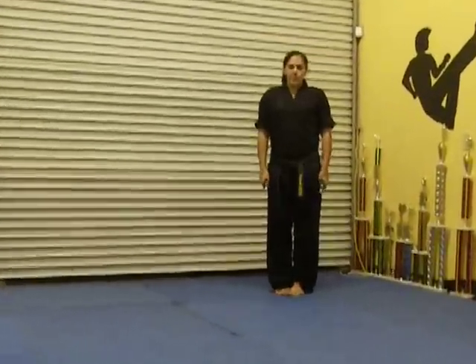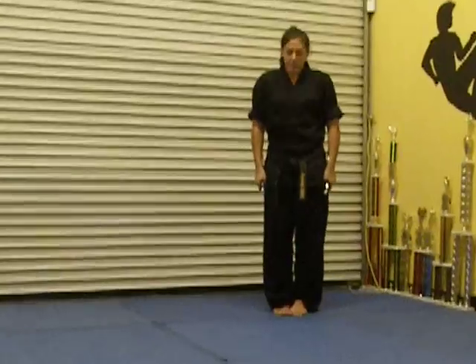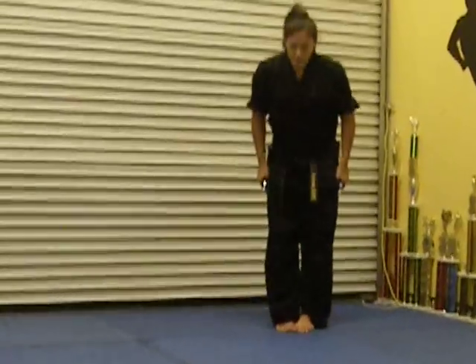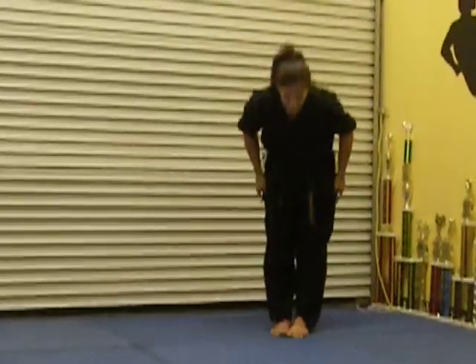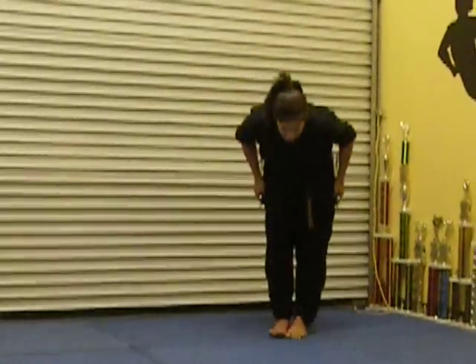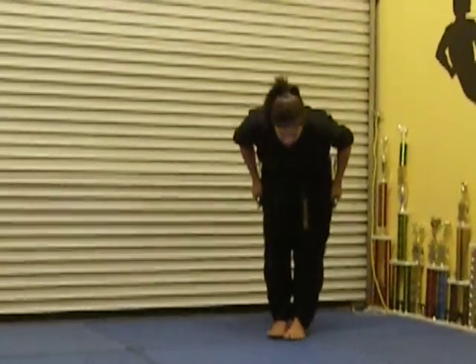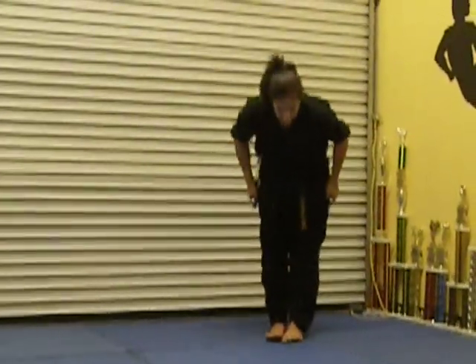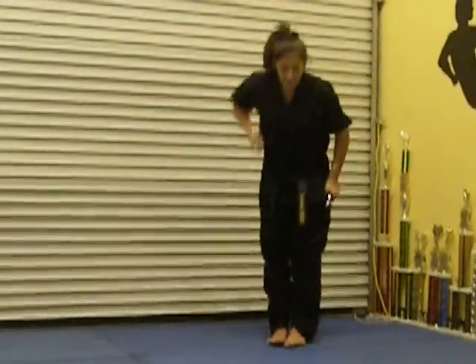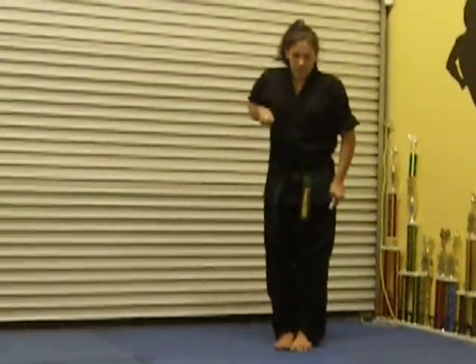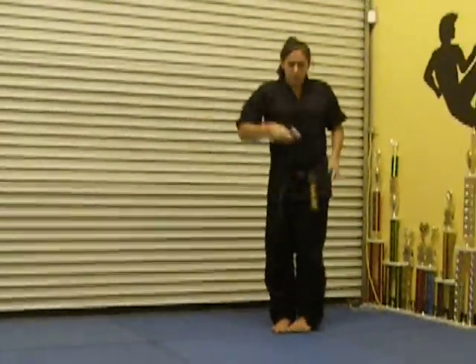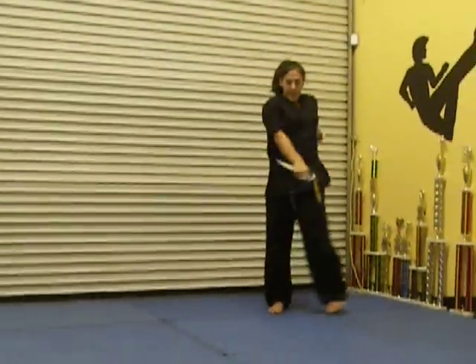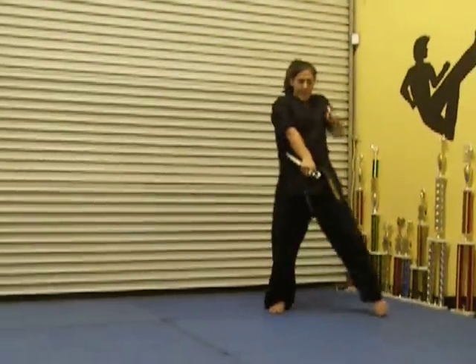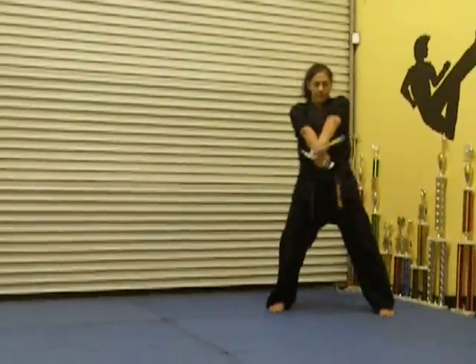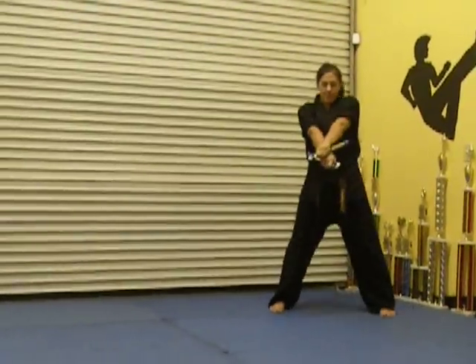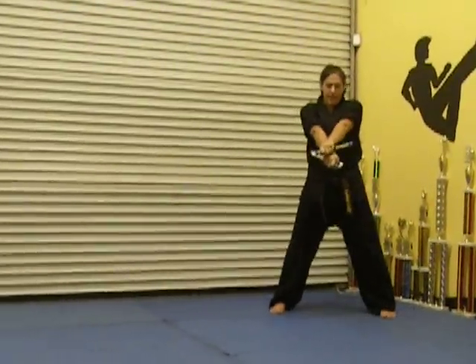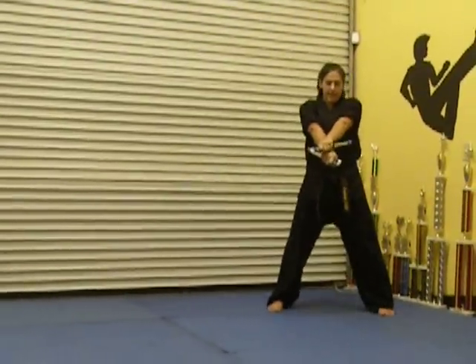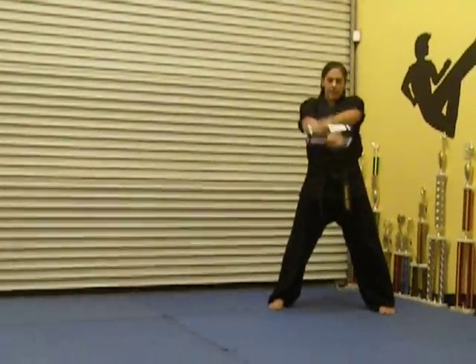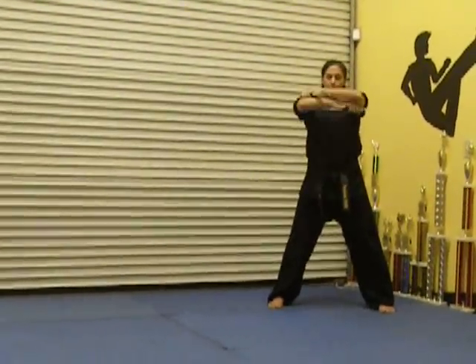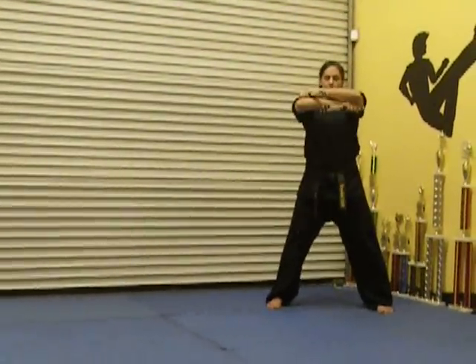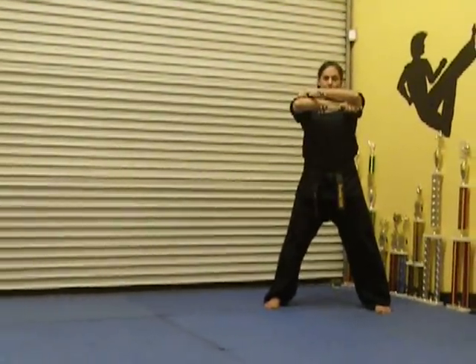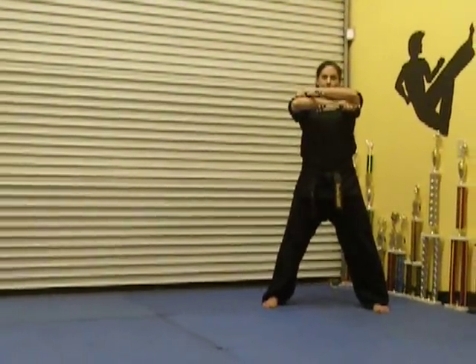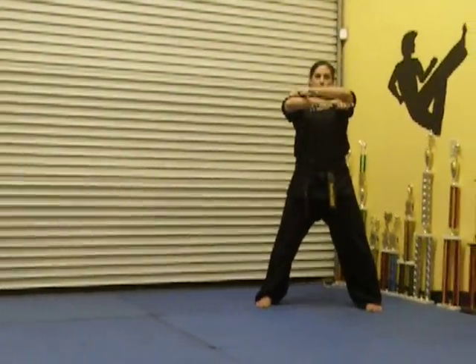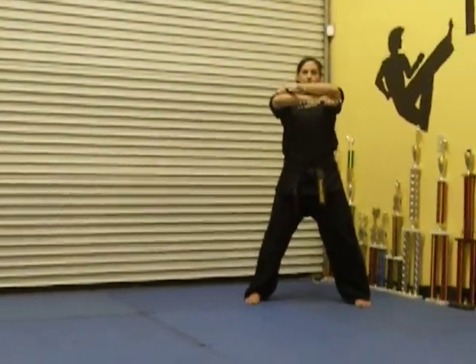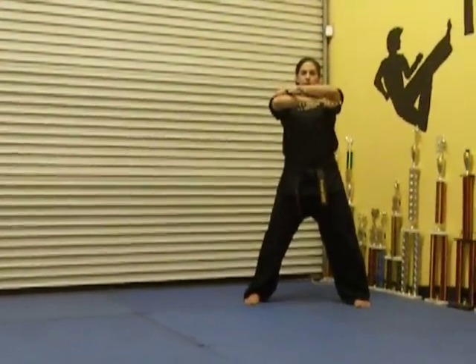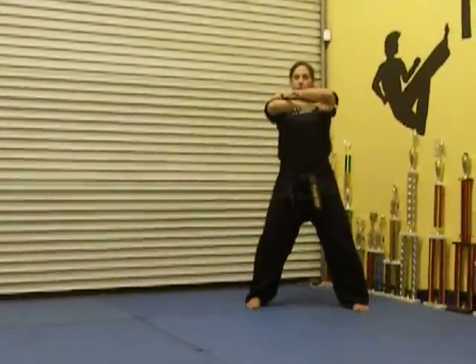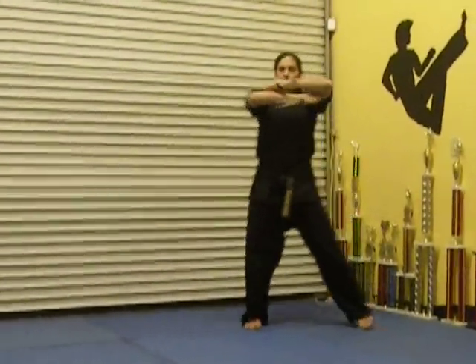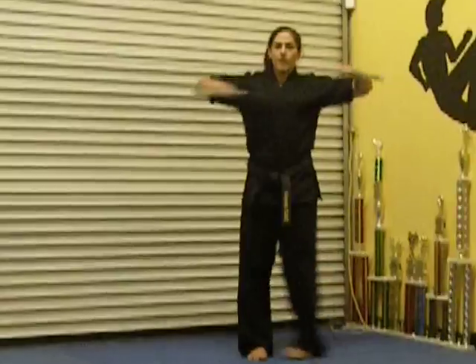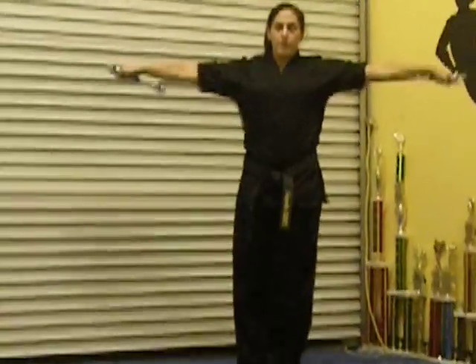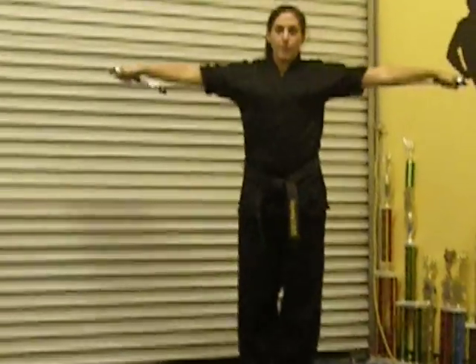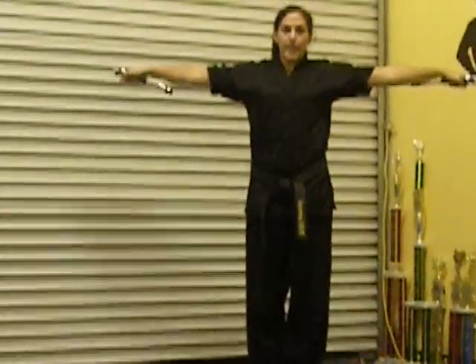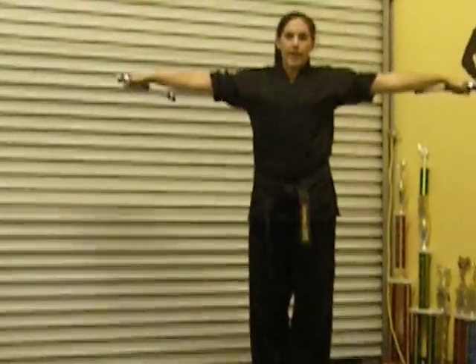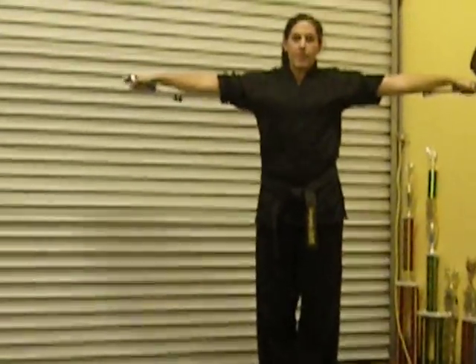We'll start with the bow. Right hand, left hand. Bring it in, forward. Bring it out.